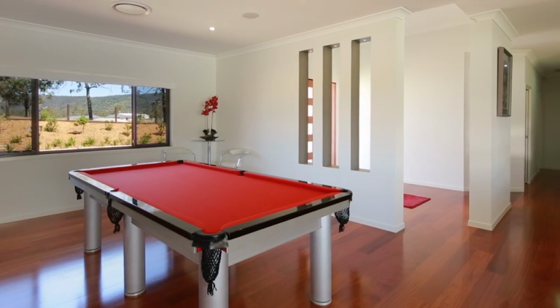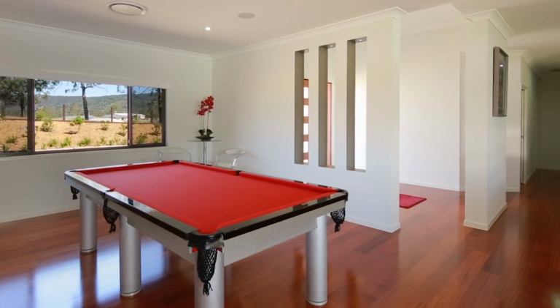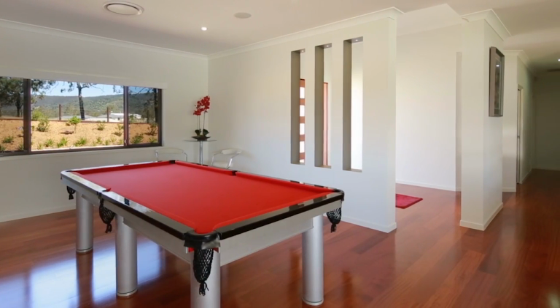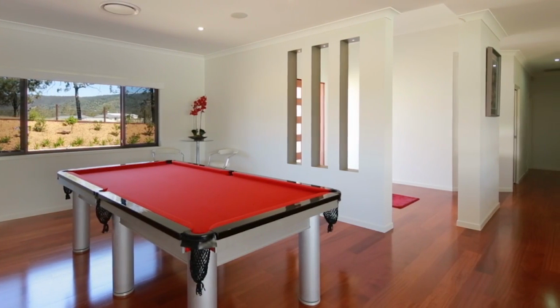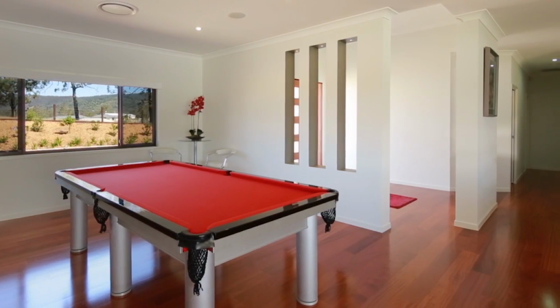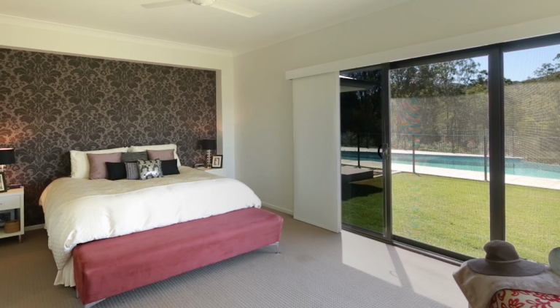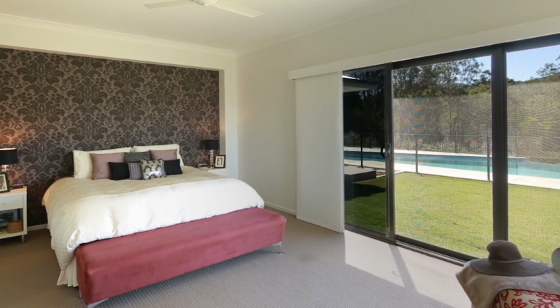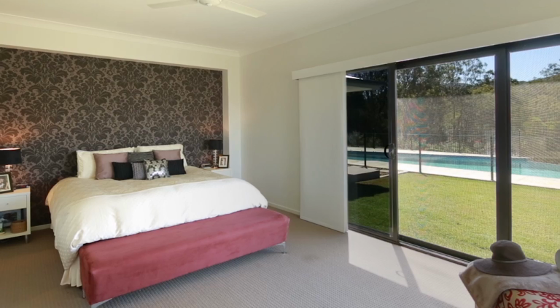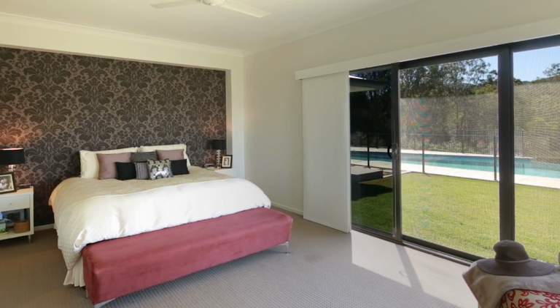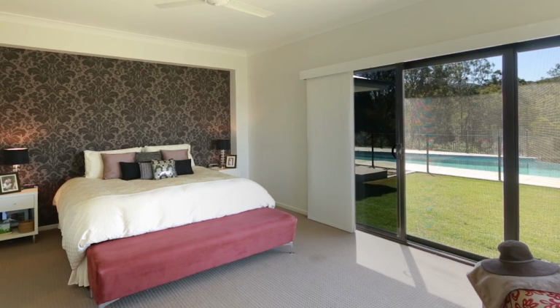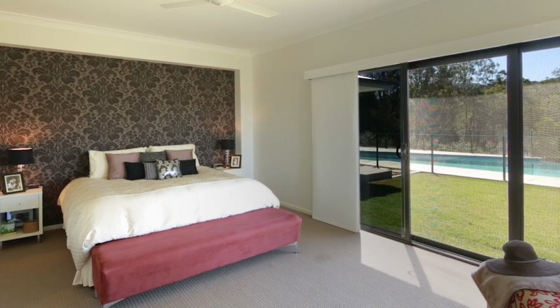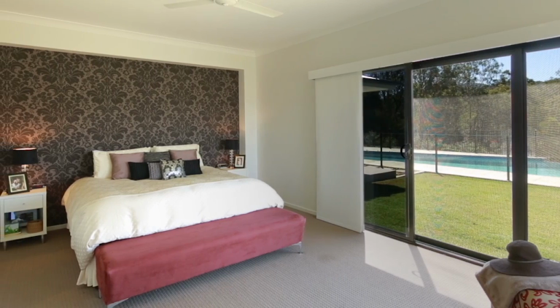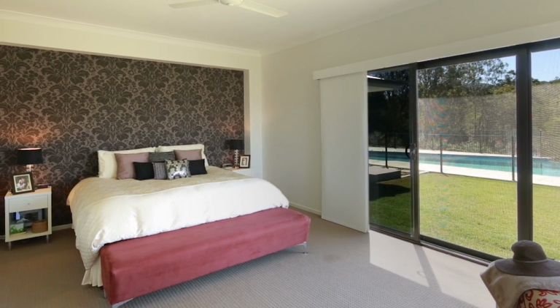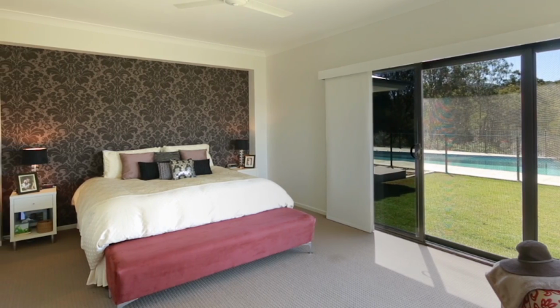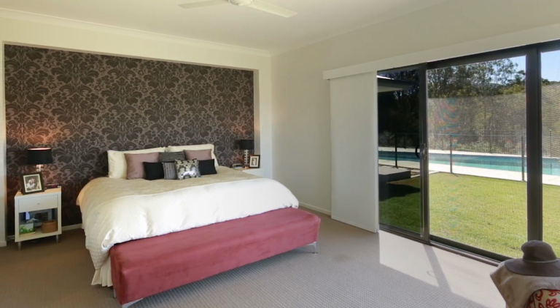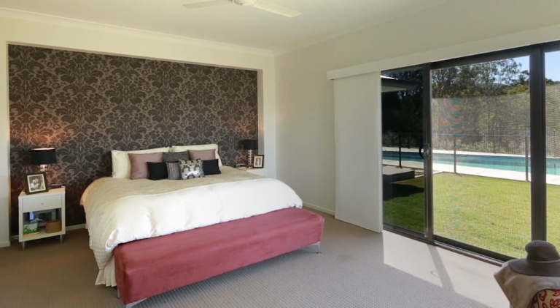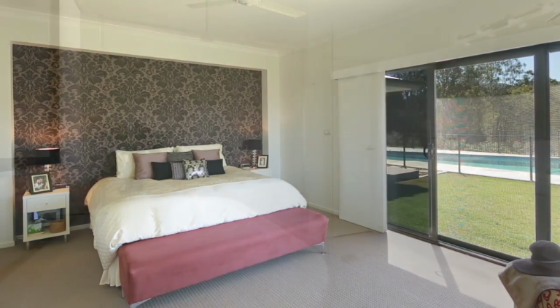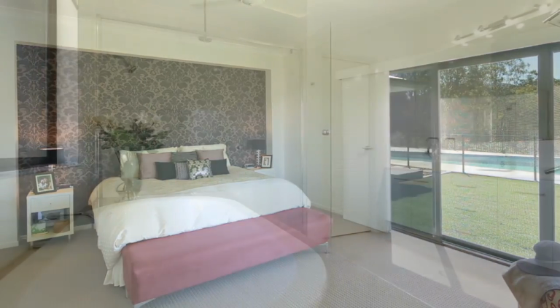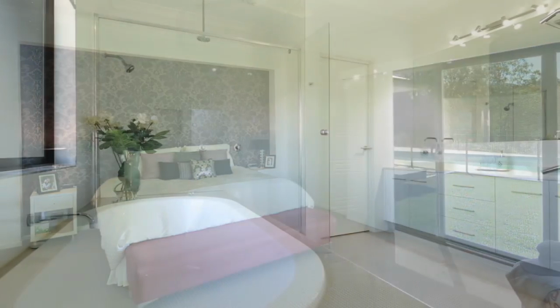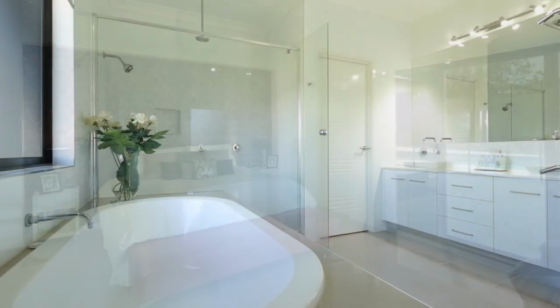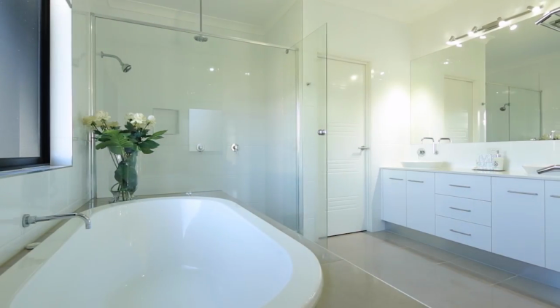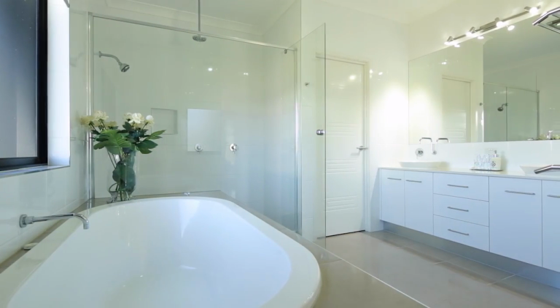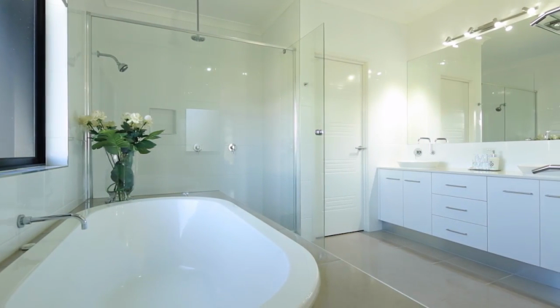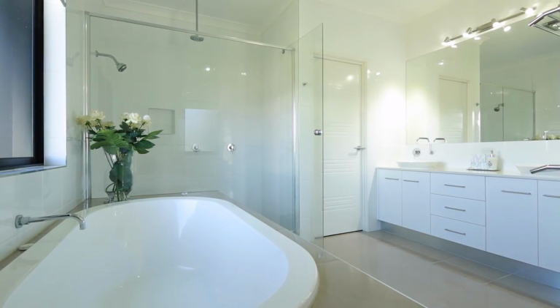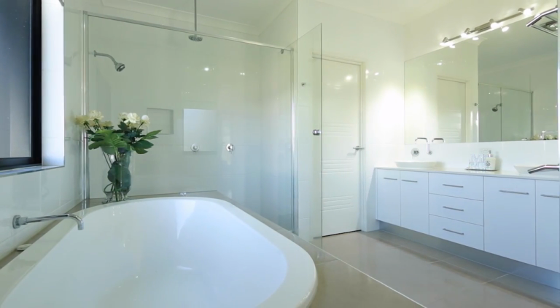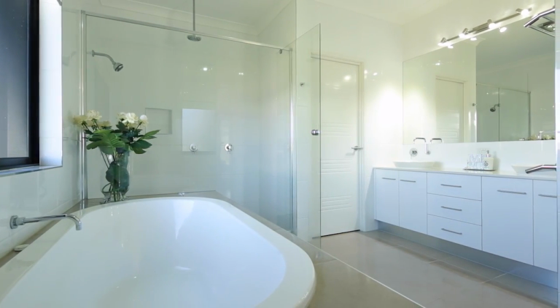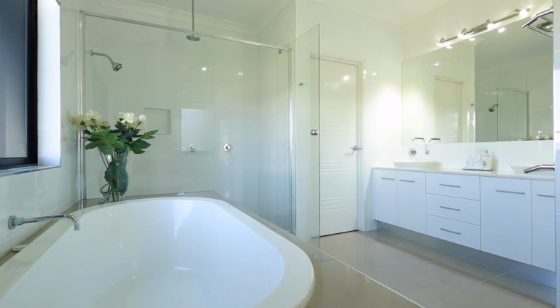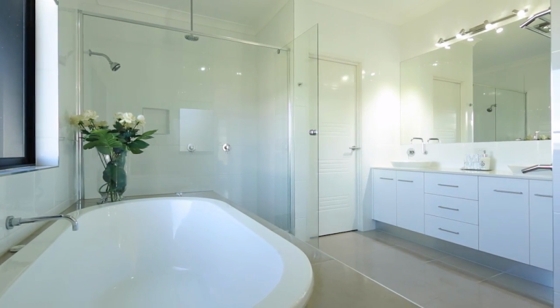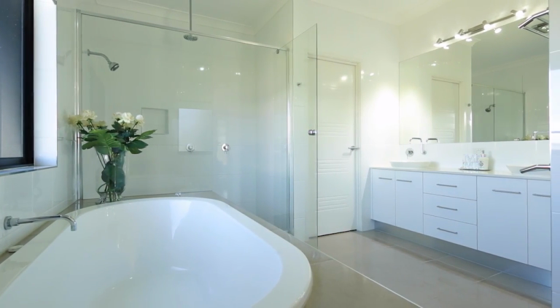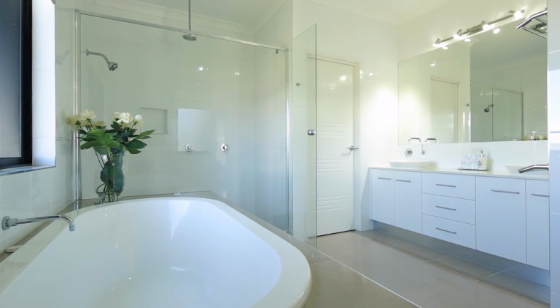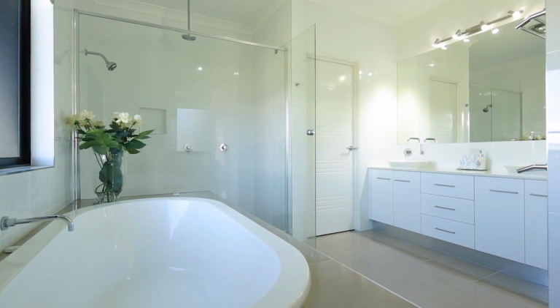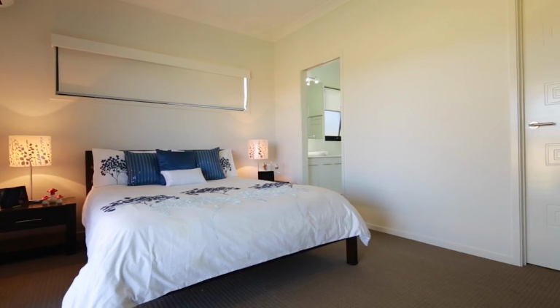Even every door, window and angle has been specifically designed to ensure you always capture the breezes from both the east and west.